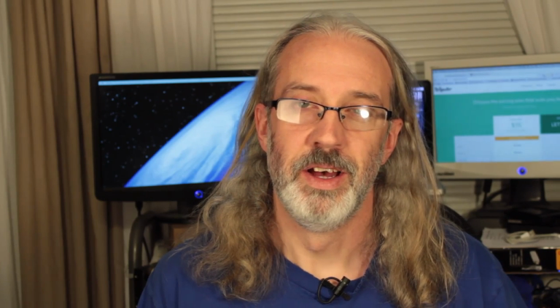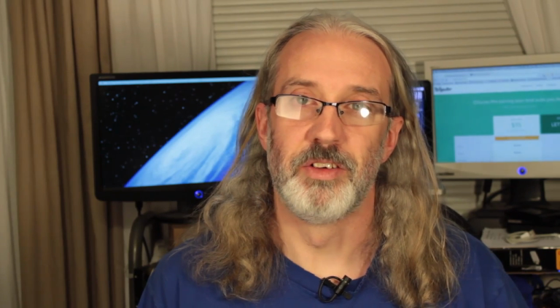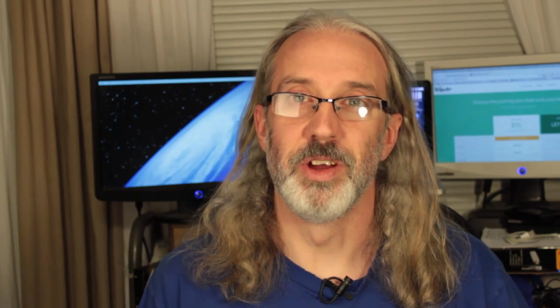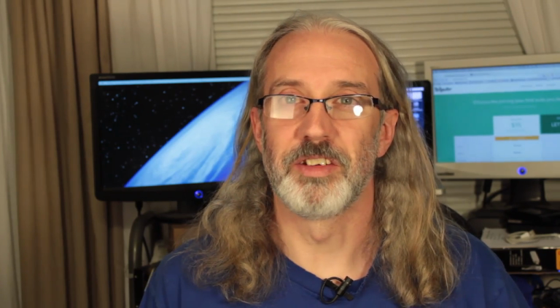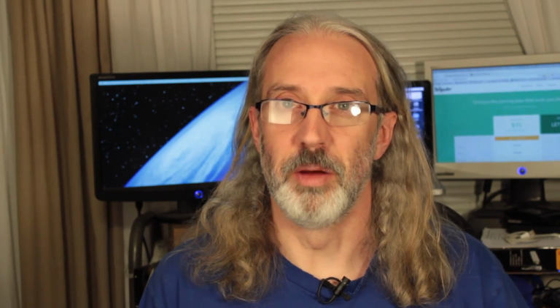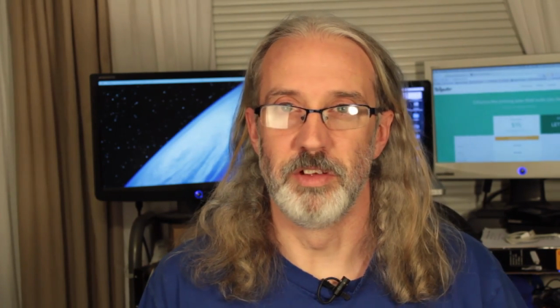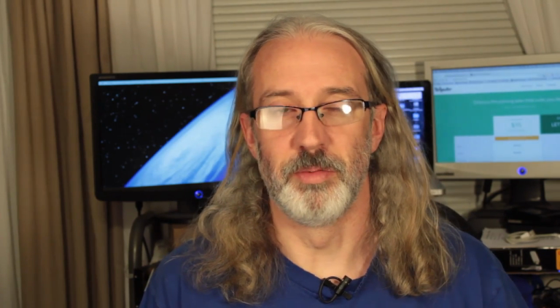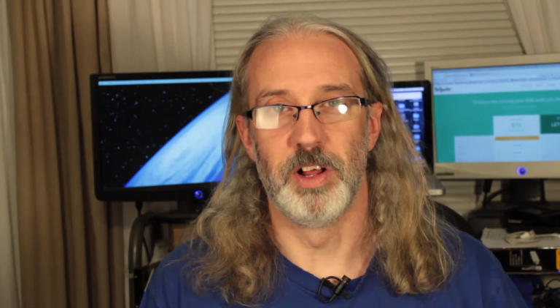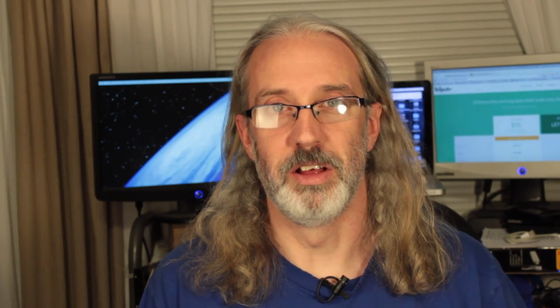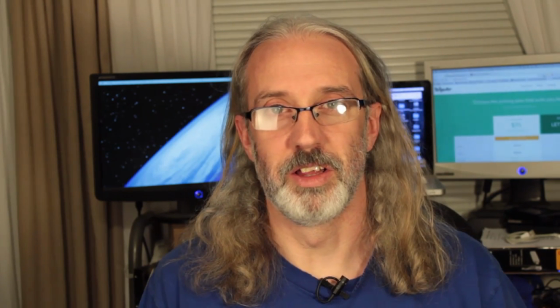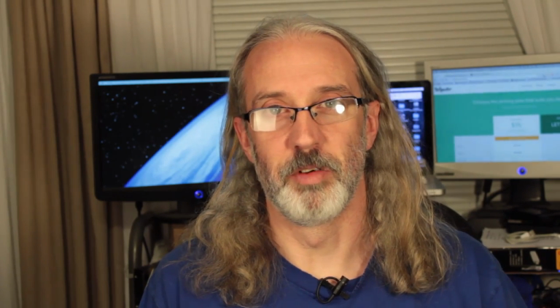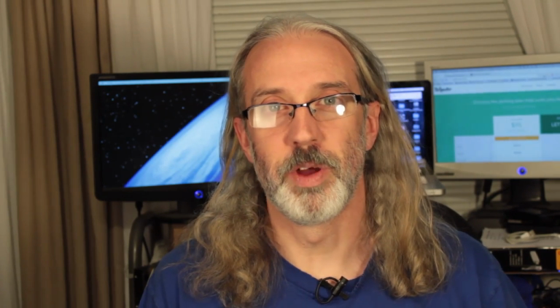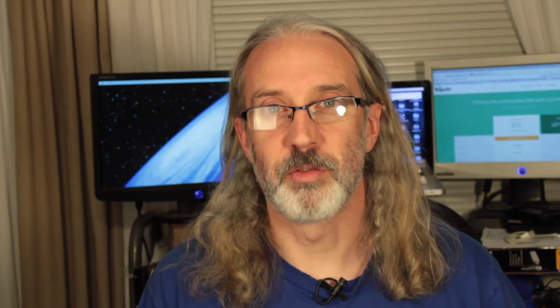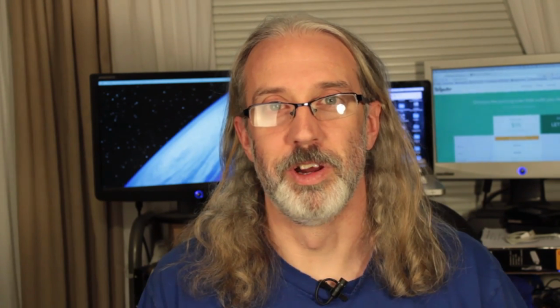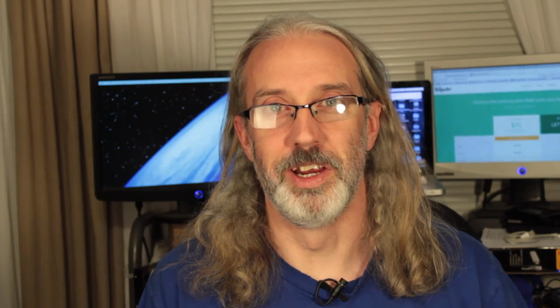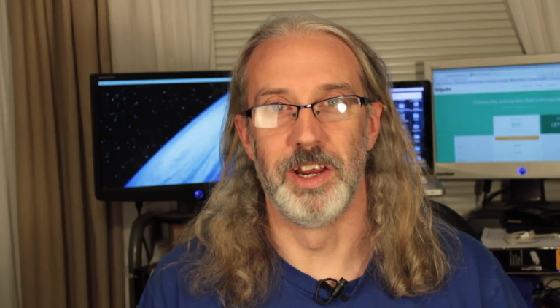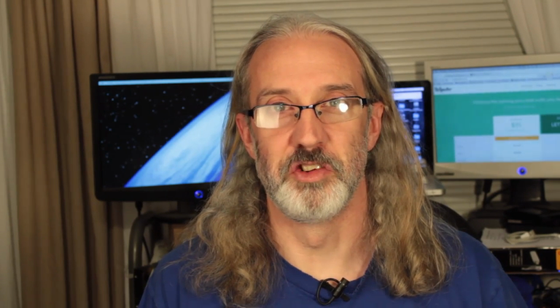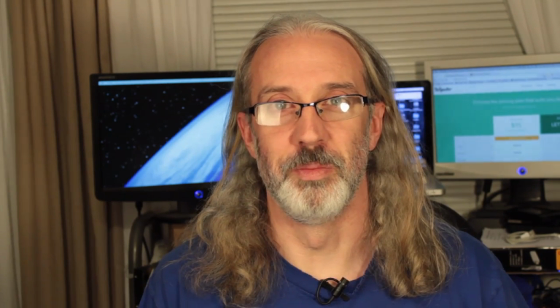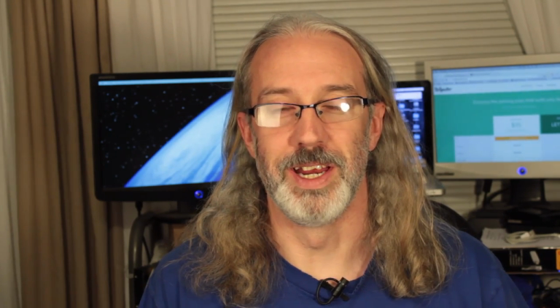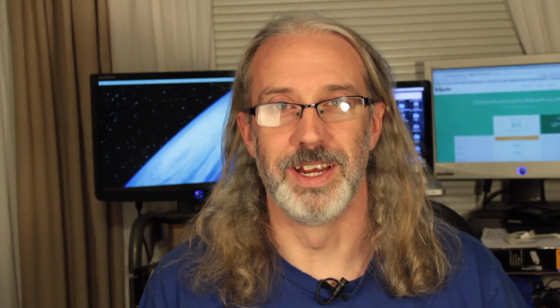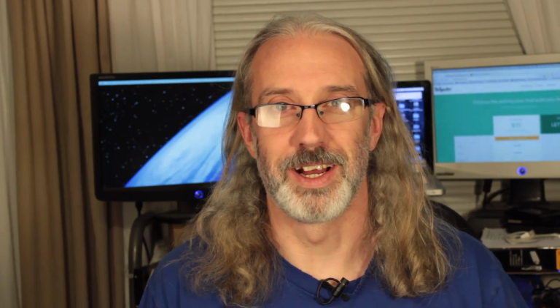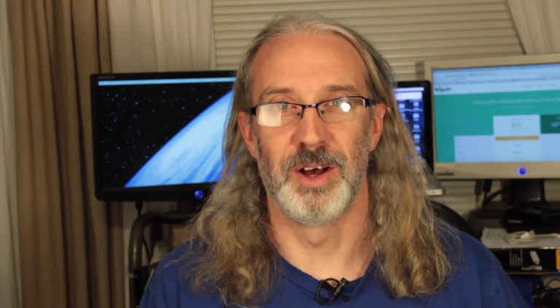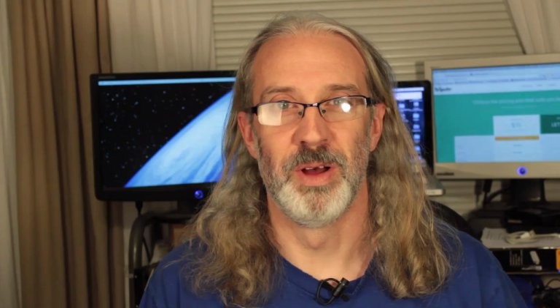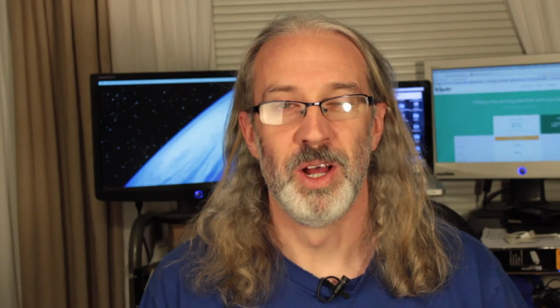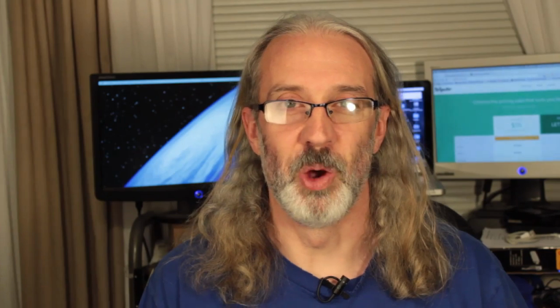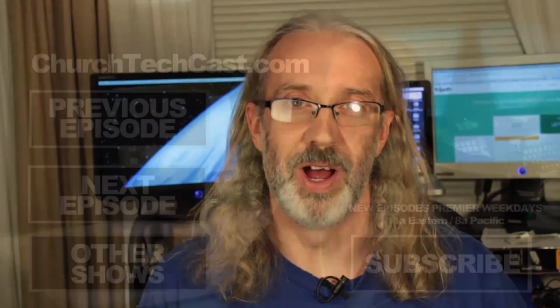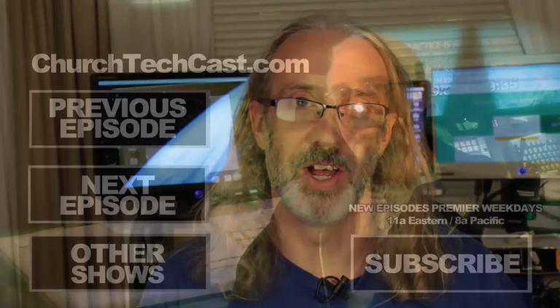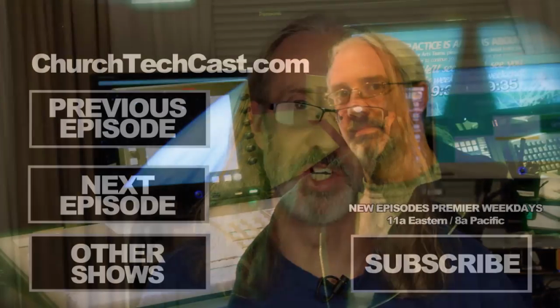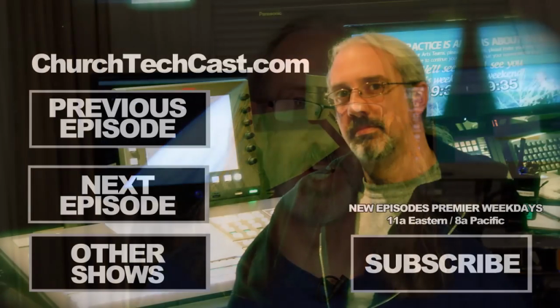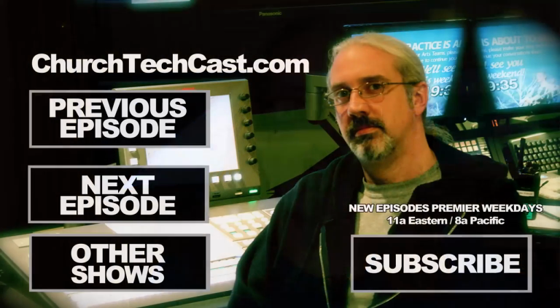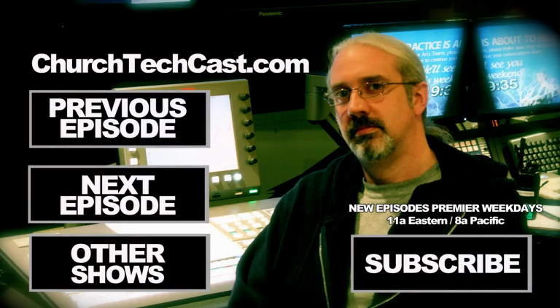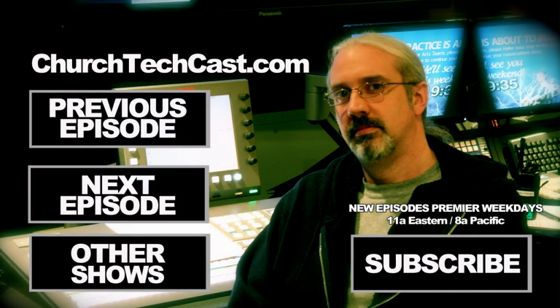Until next time, this is Paul Allen Clifford with TrinityDigitalMedia.com. Go out and change eternity.